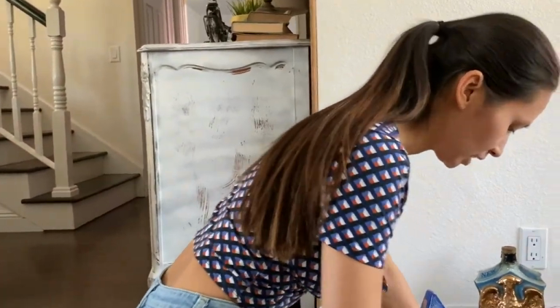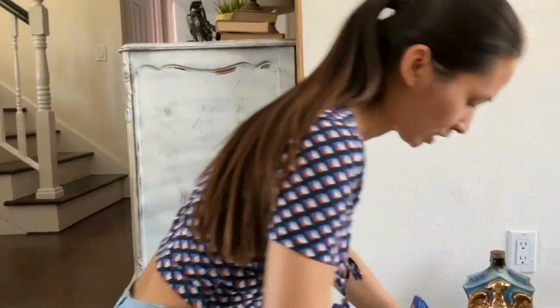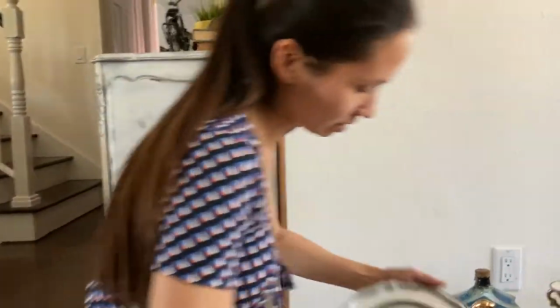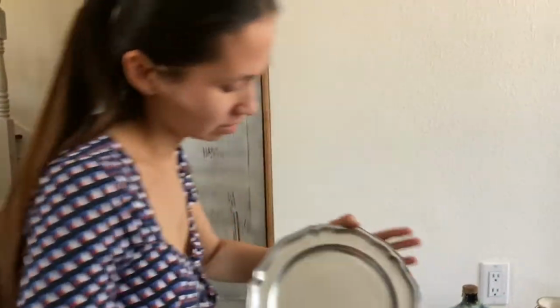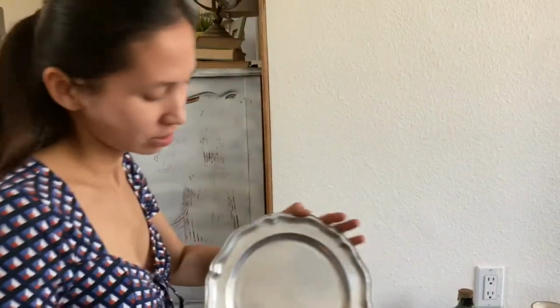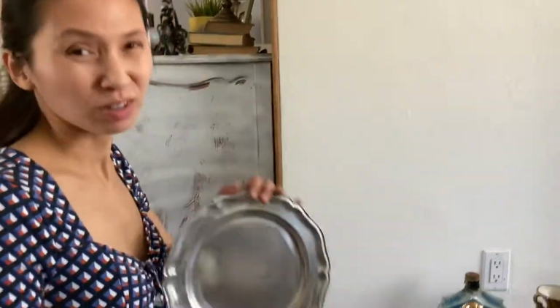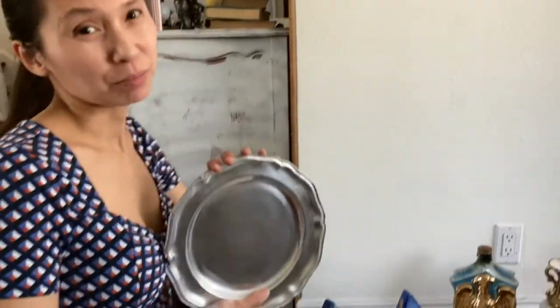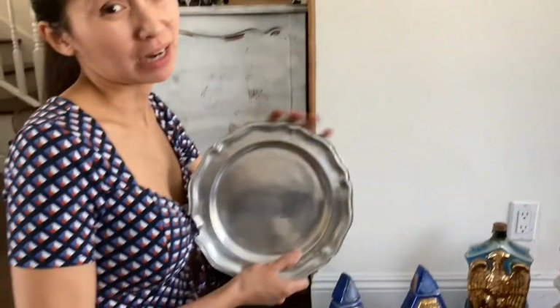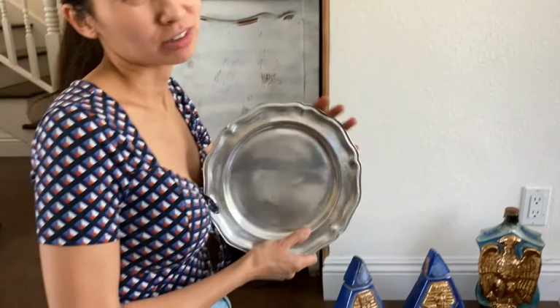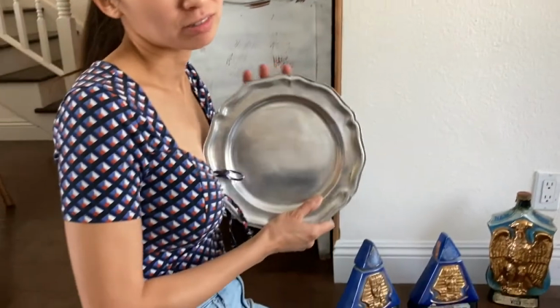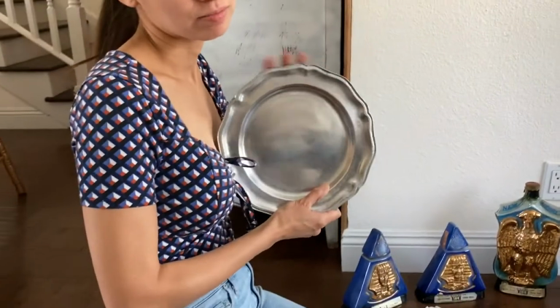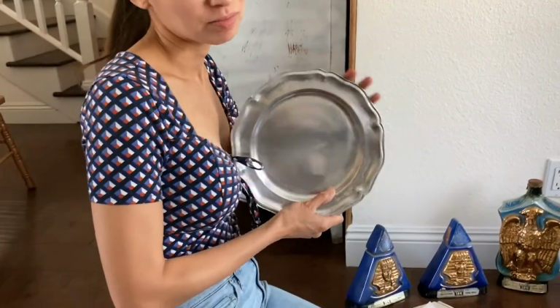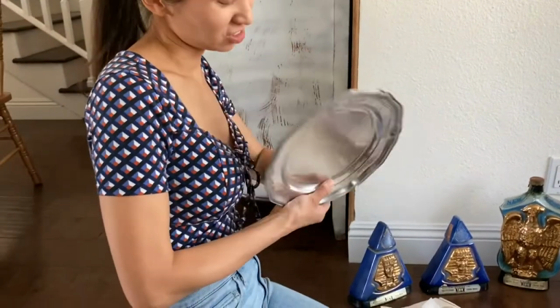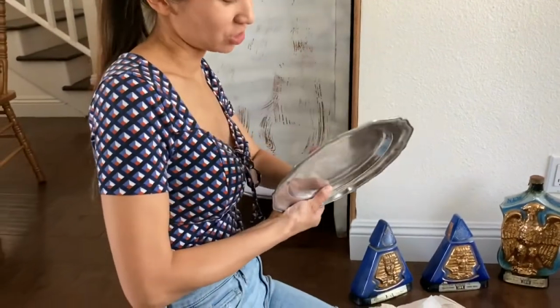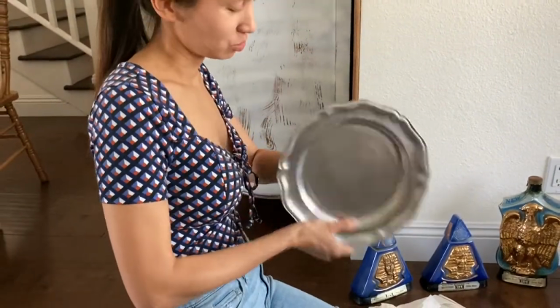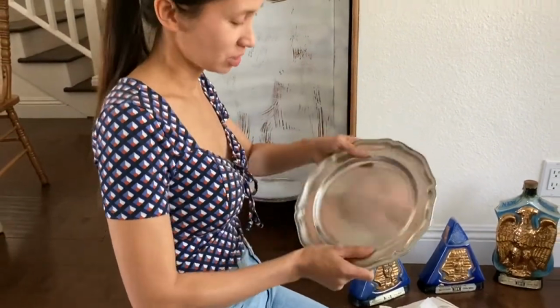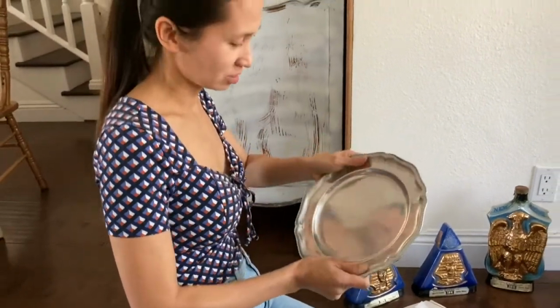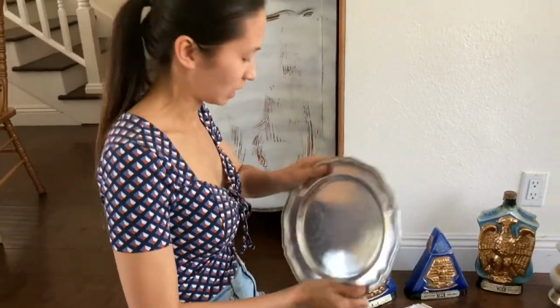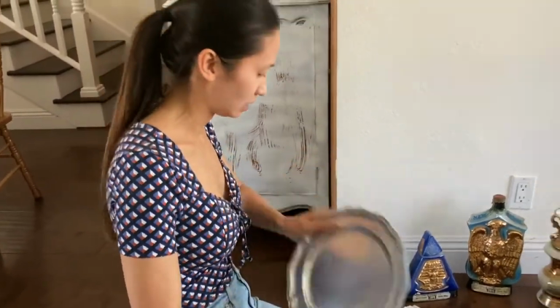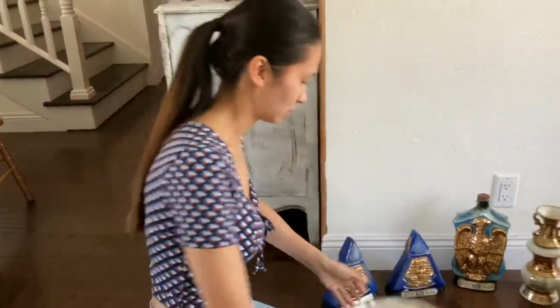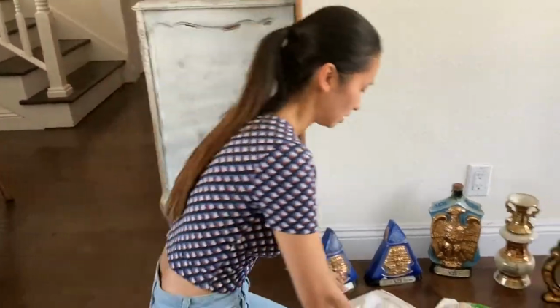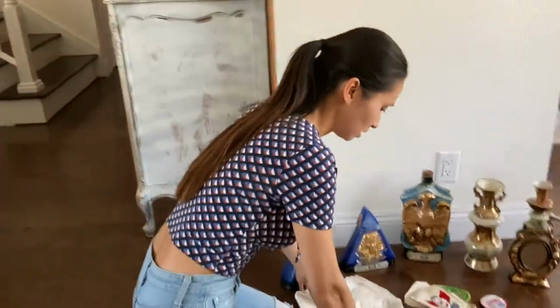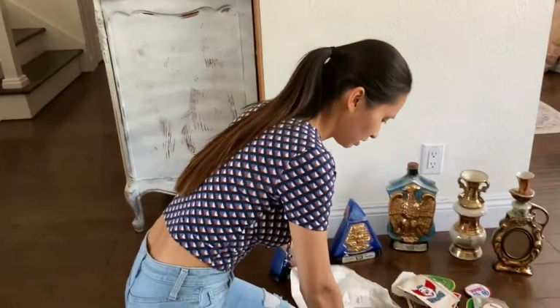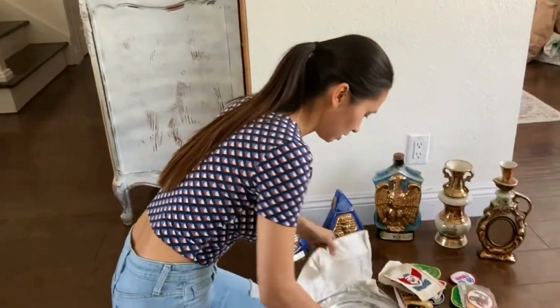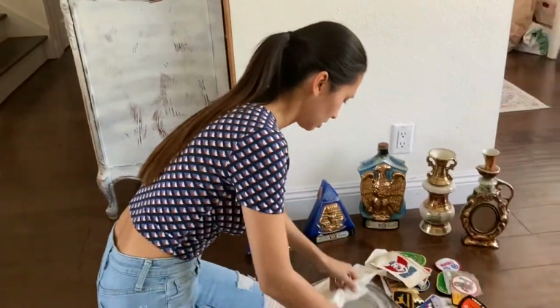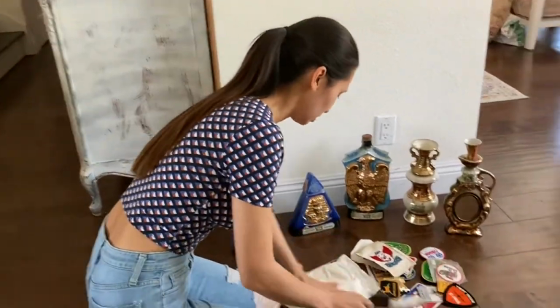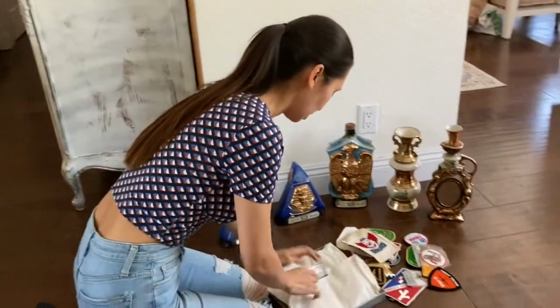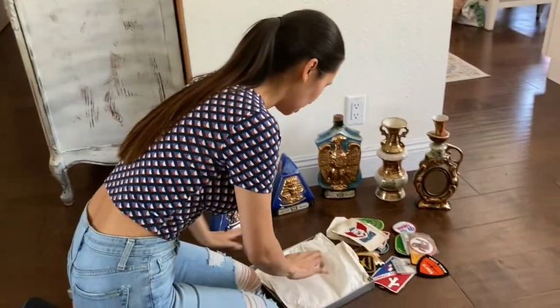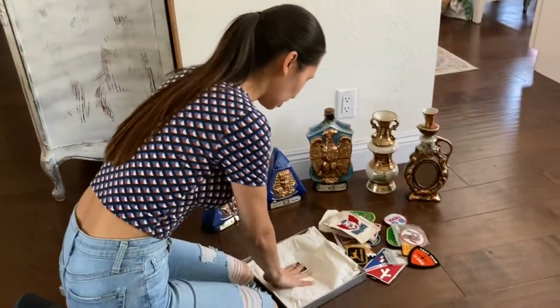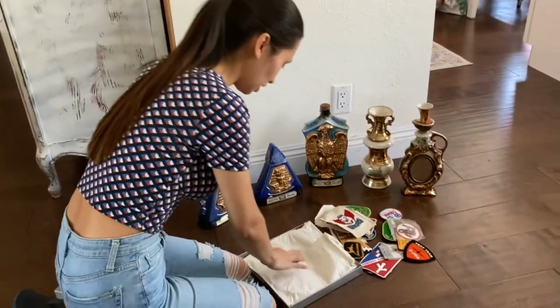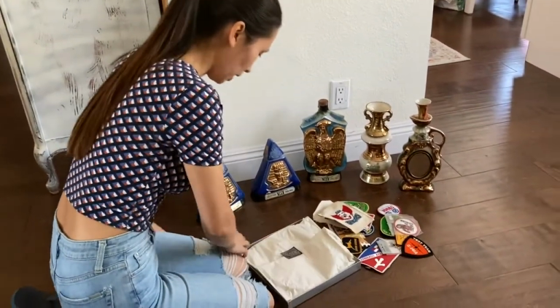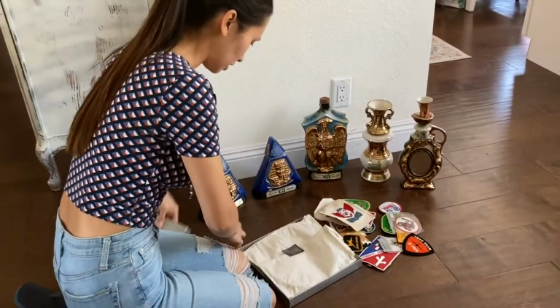We have all these different vintage patches too that we found. And just one of the platters — it's new, it's nice, and it's still in a box.